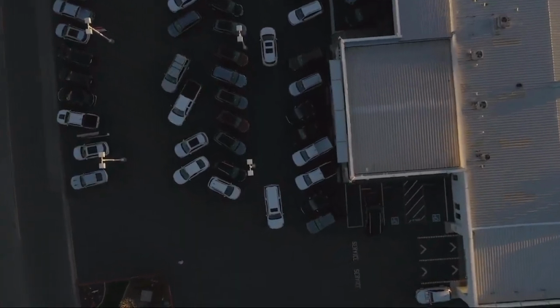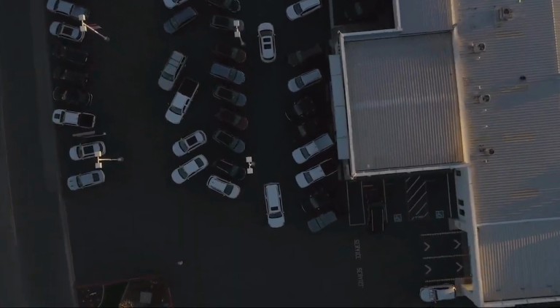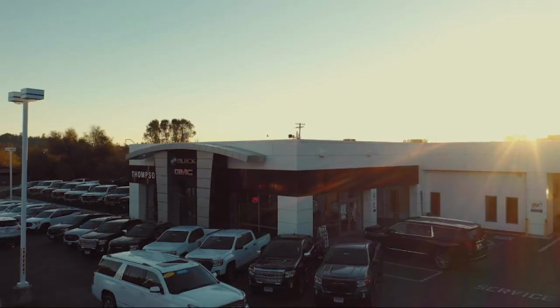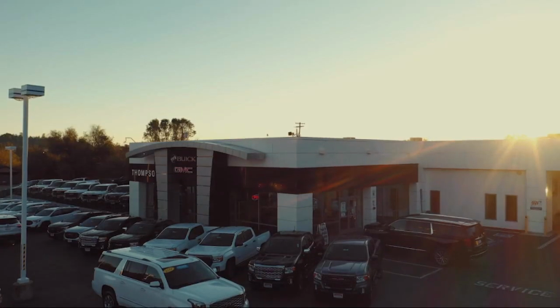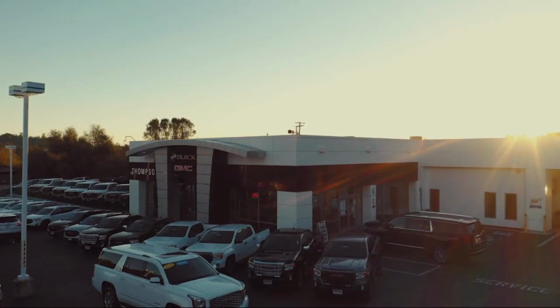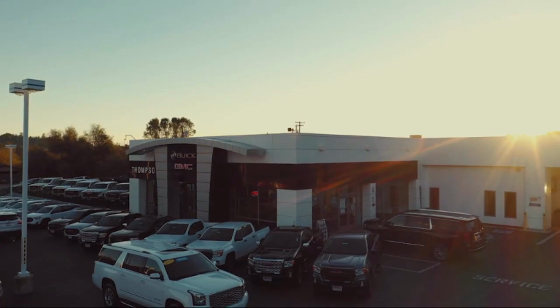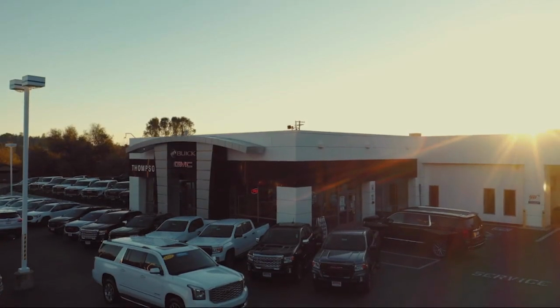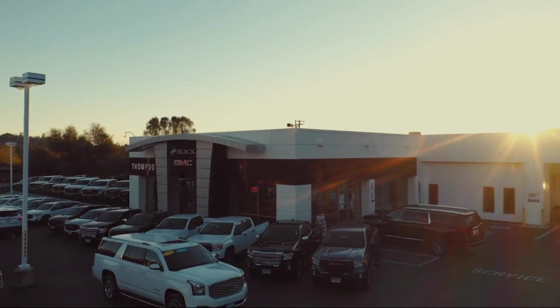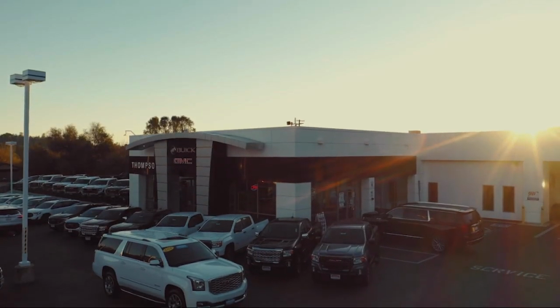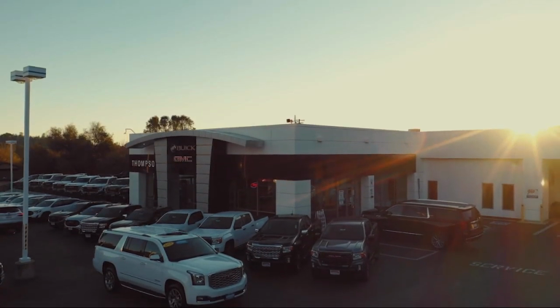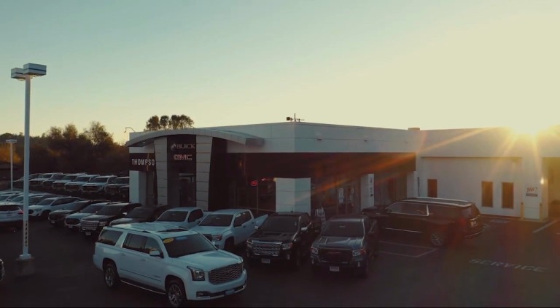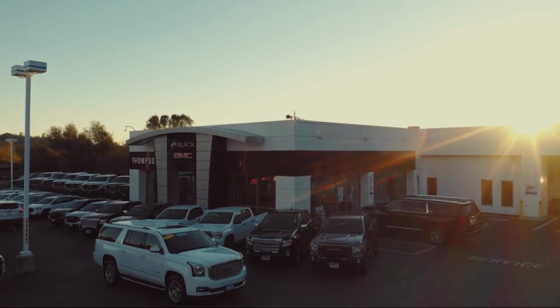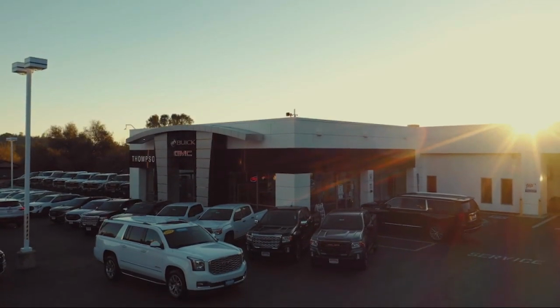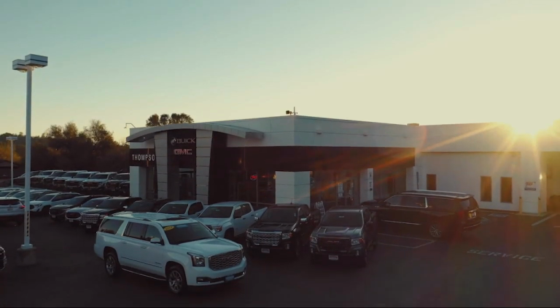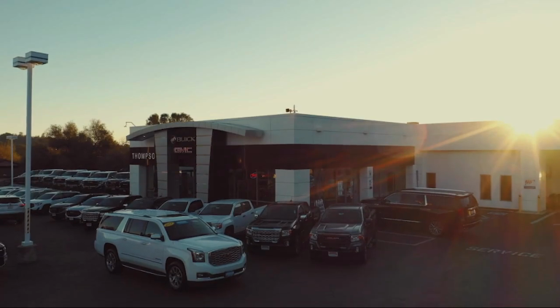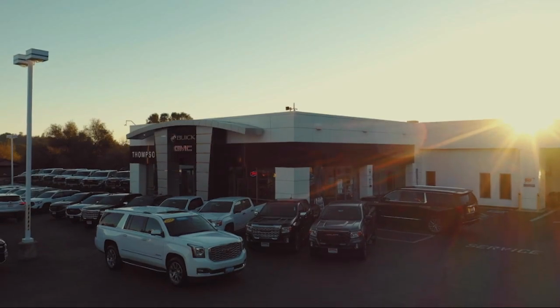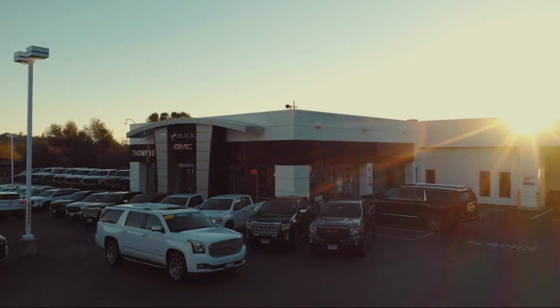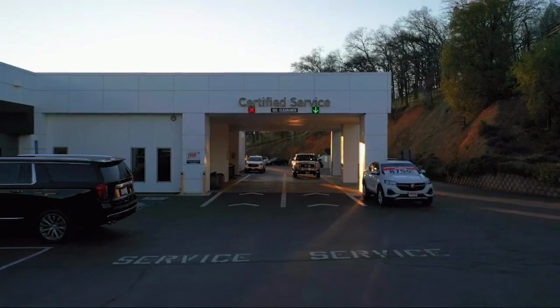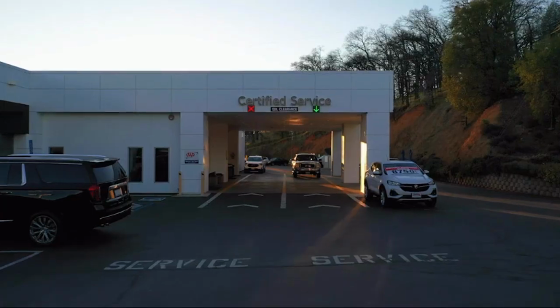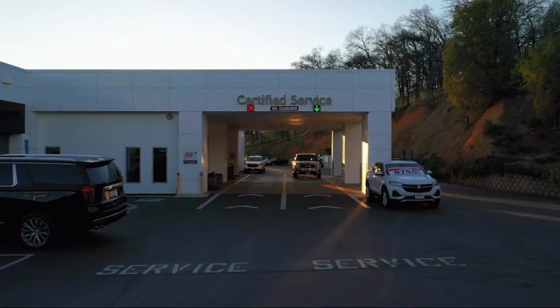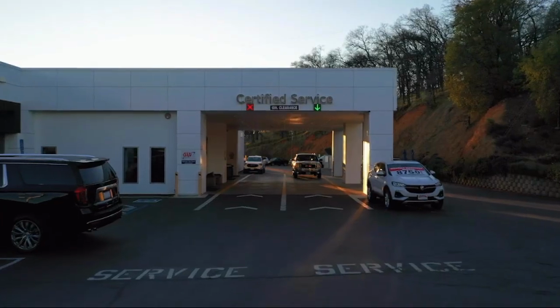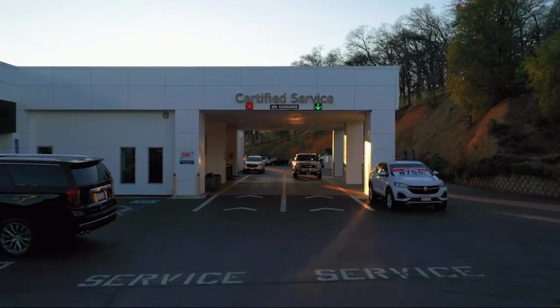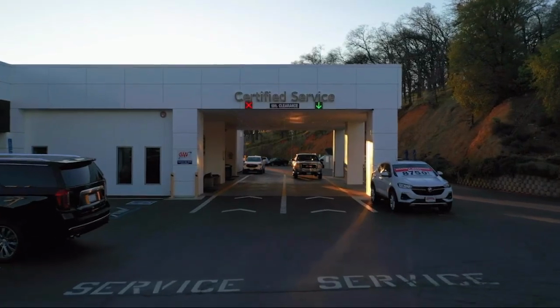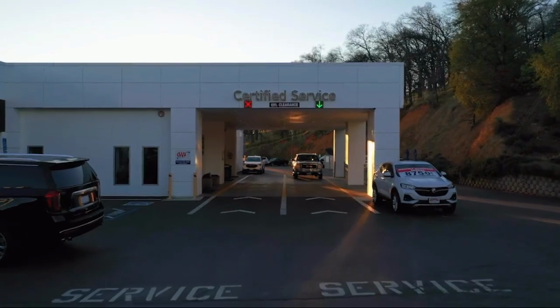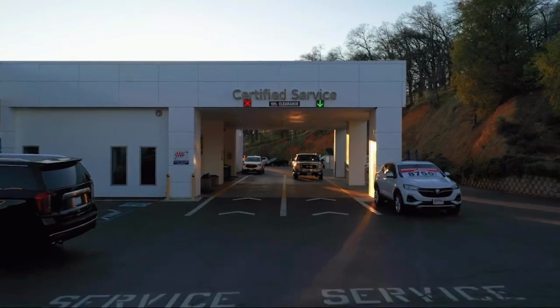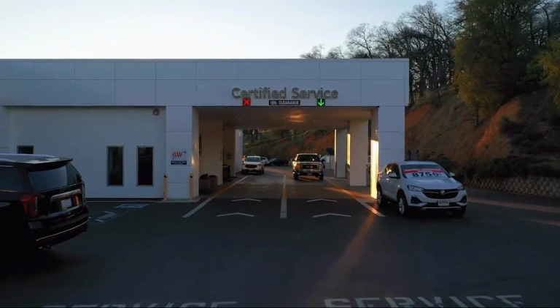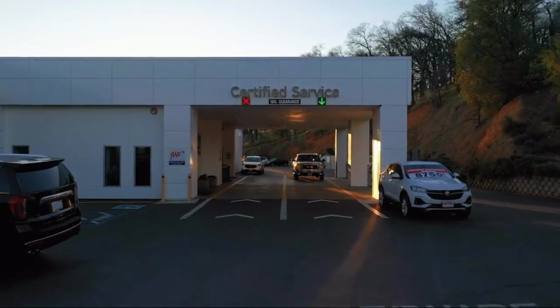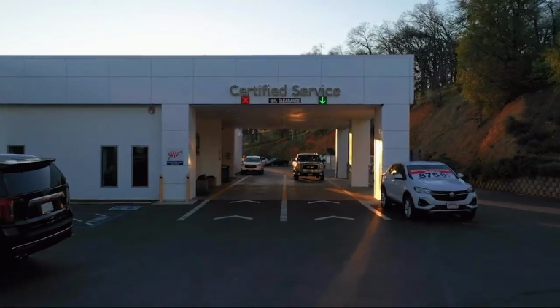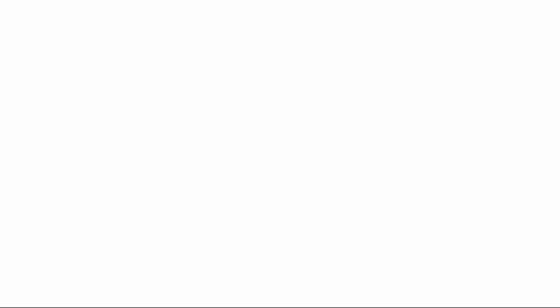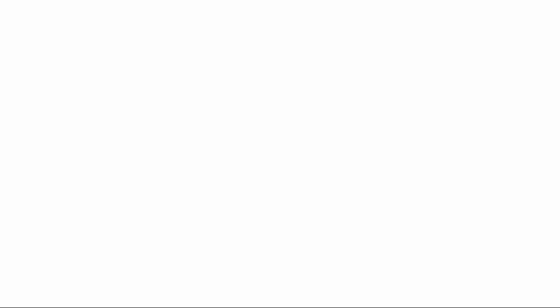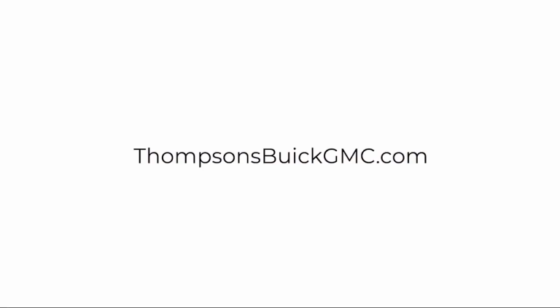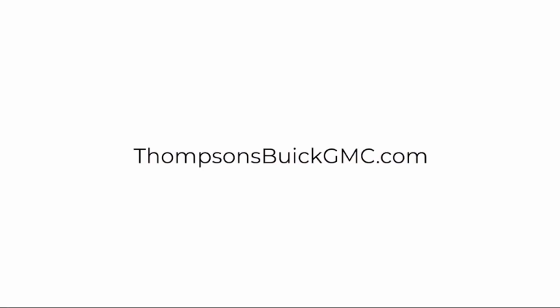So give us a chance to be part of your family today, and come visit us here at Thompsons Buick GMC.